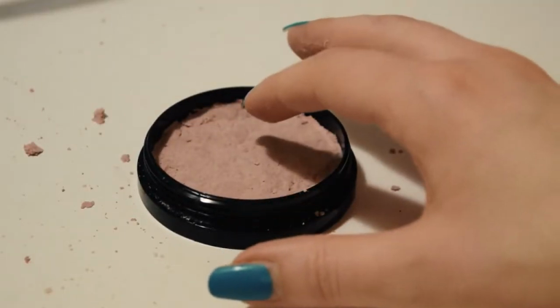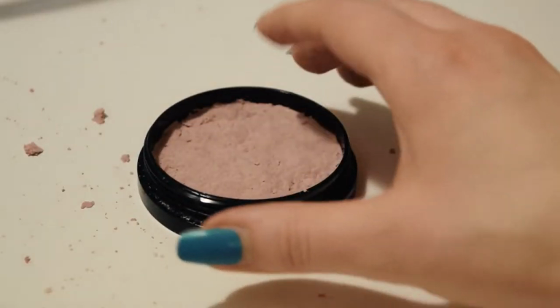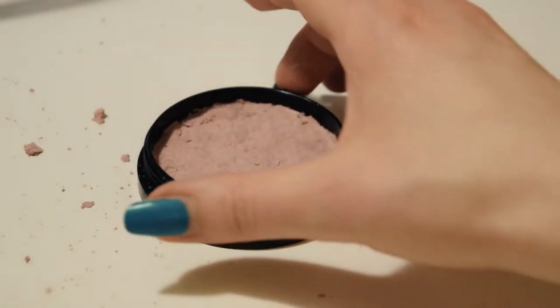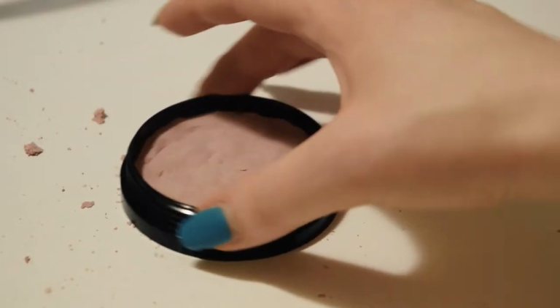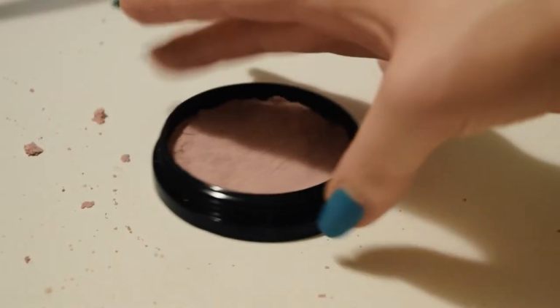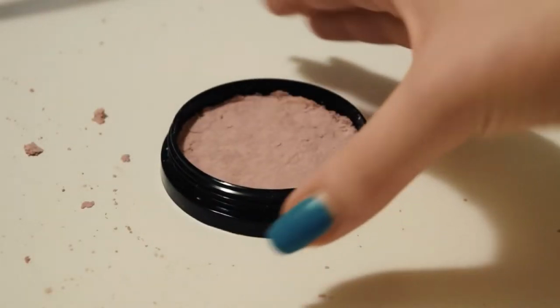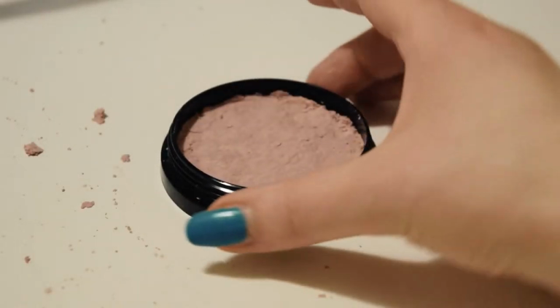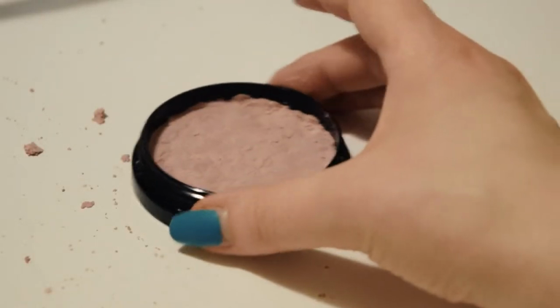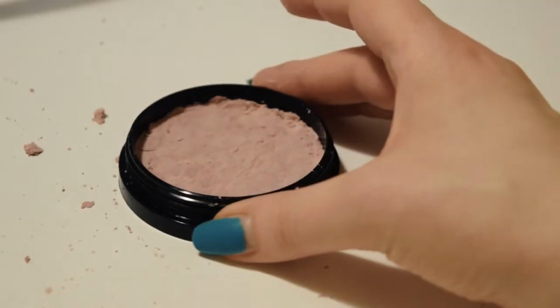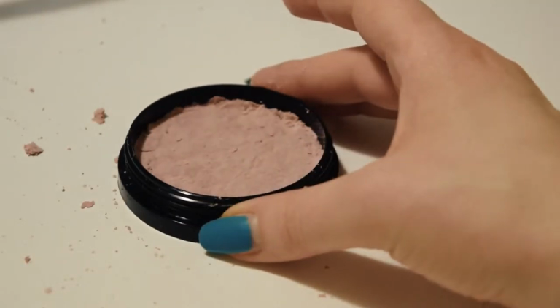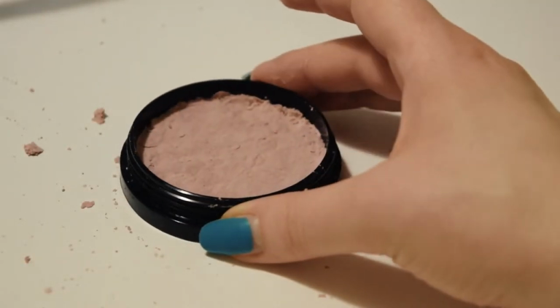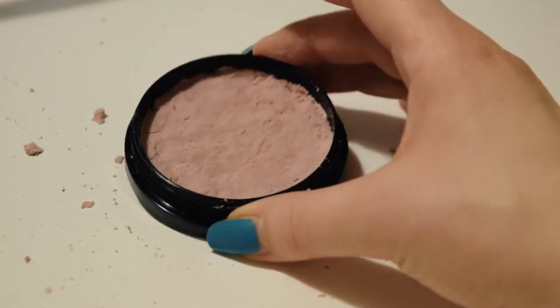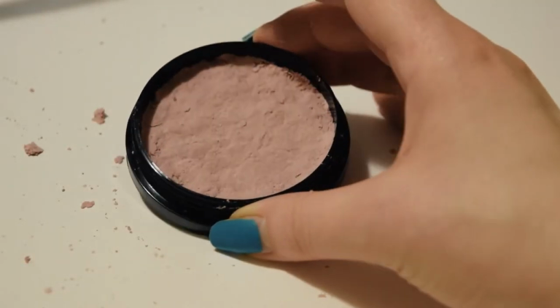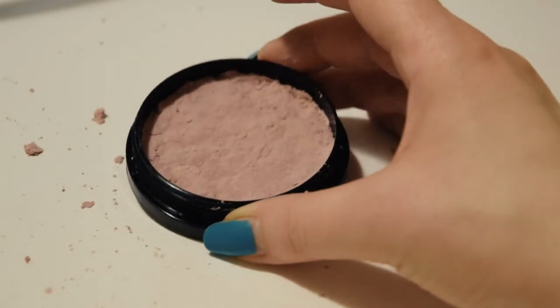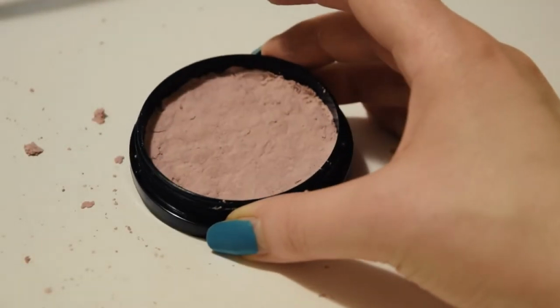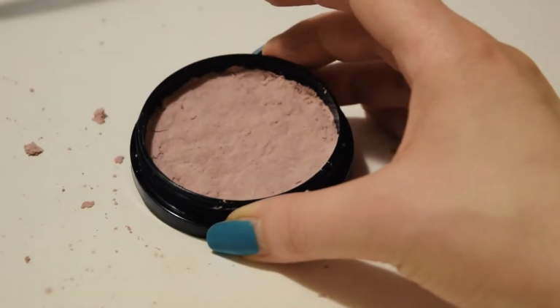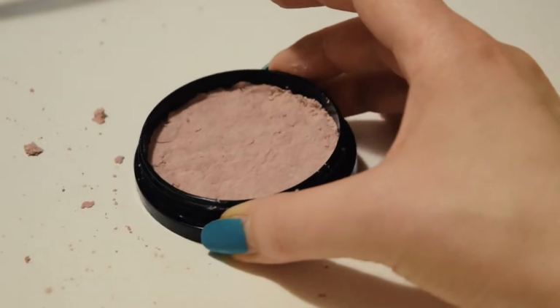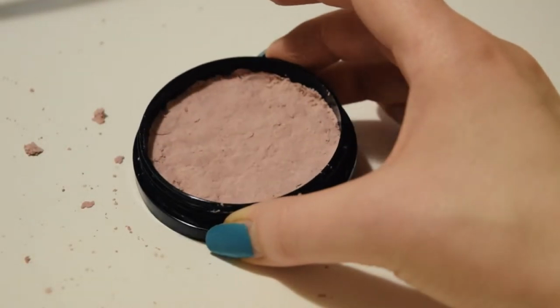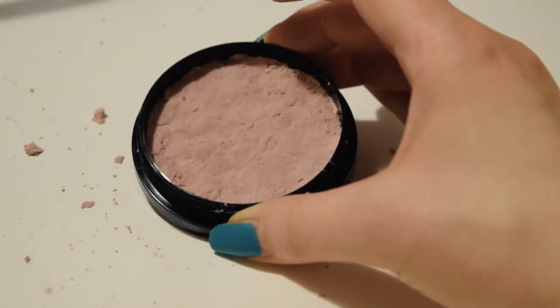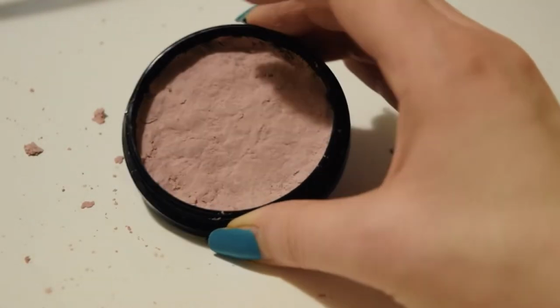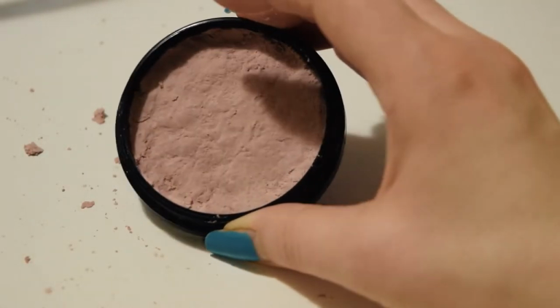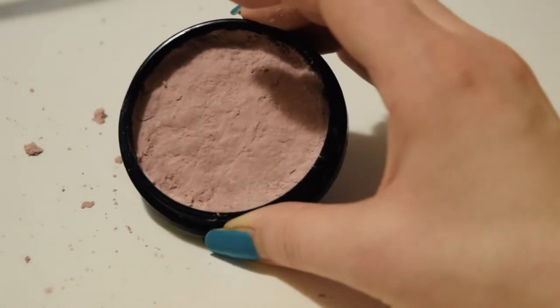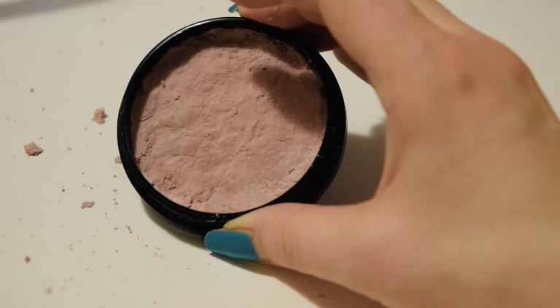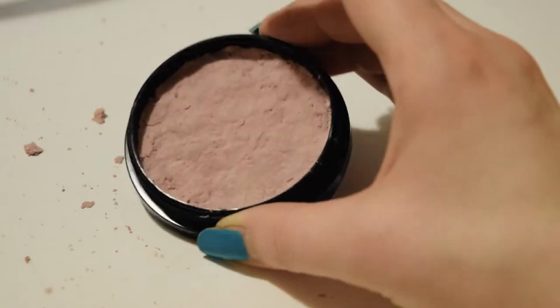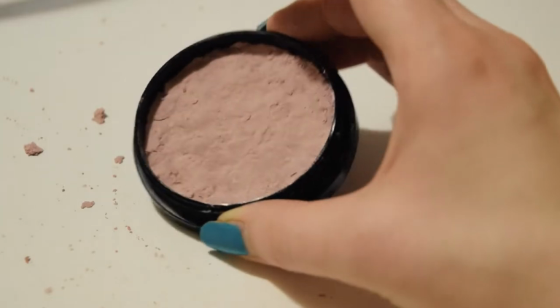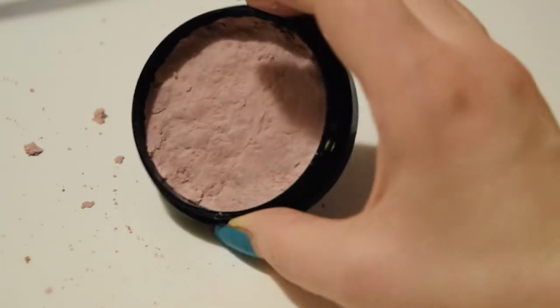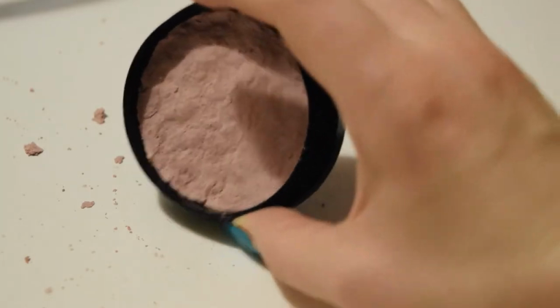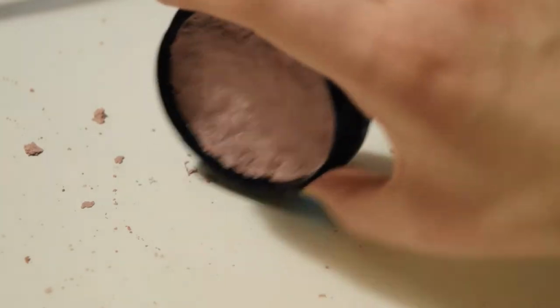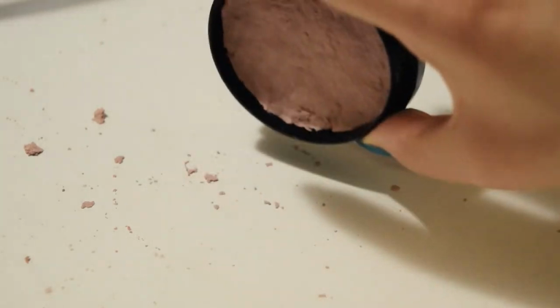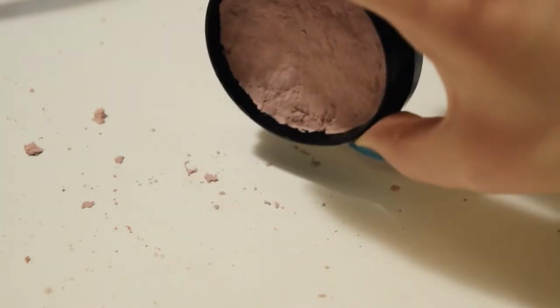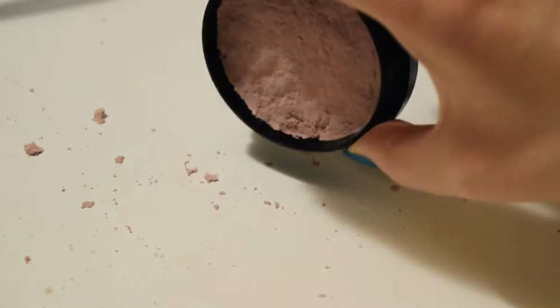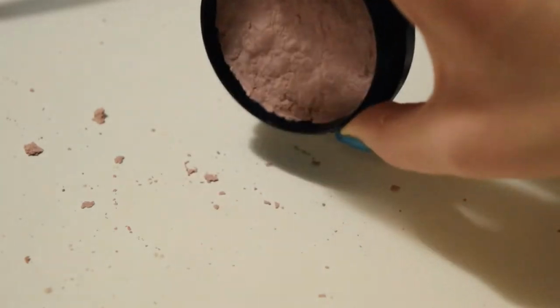Then let it dry. It usually takes at least a day or two, depending on the size of your compact and how much water you added.